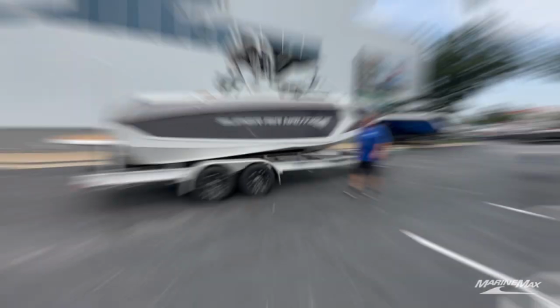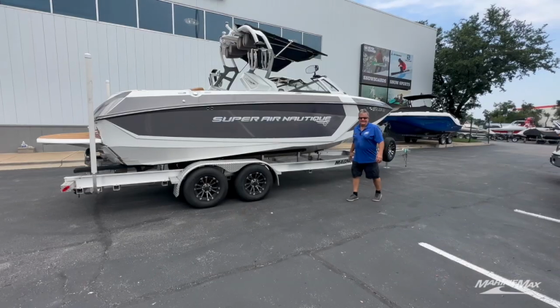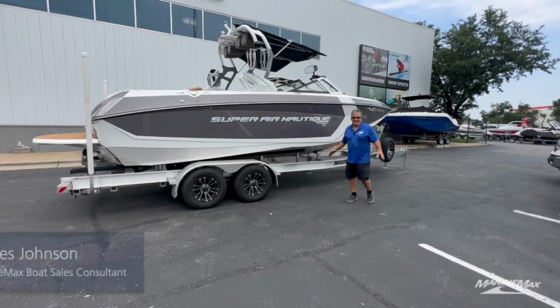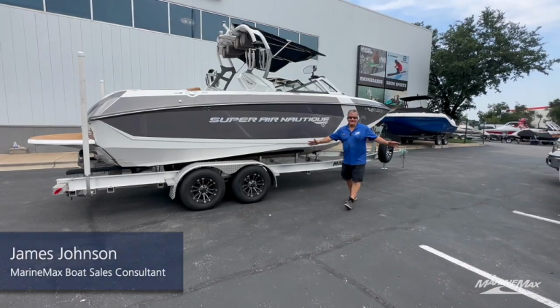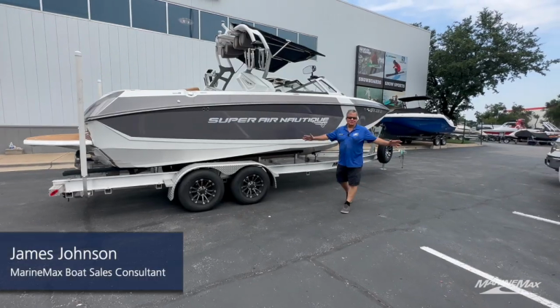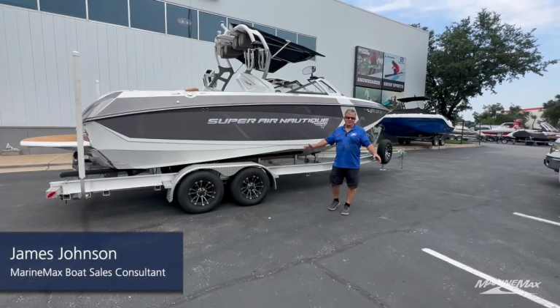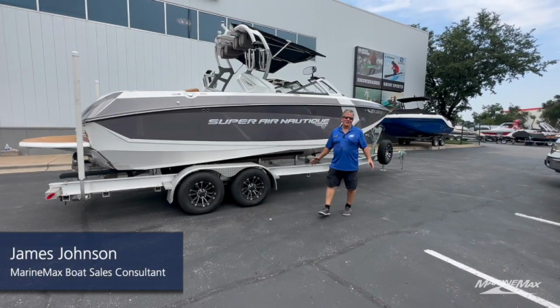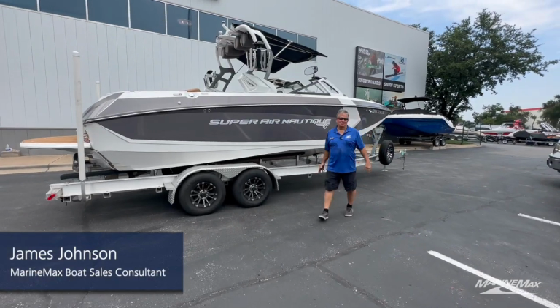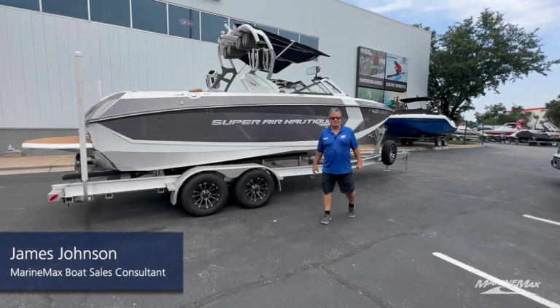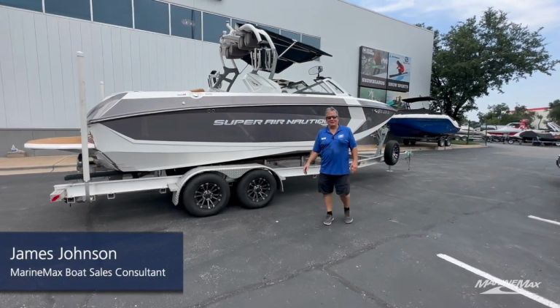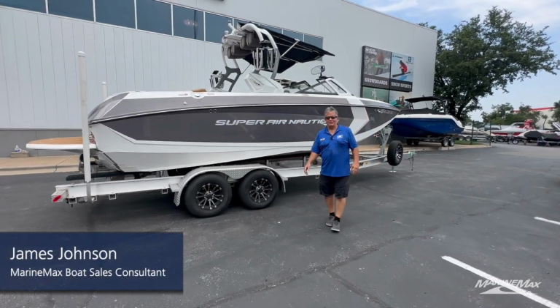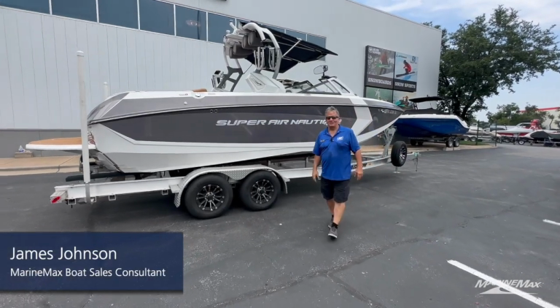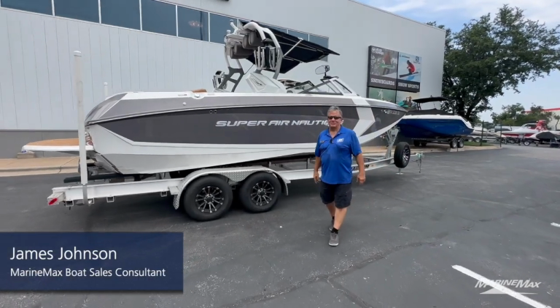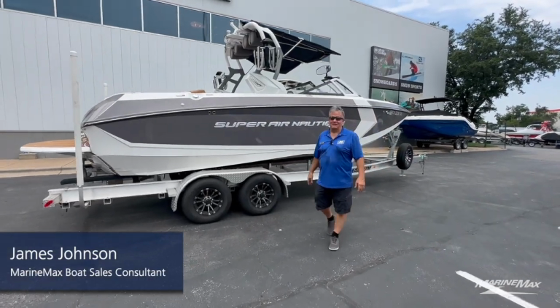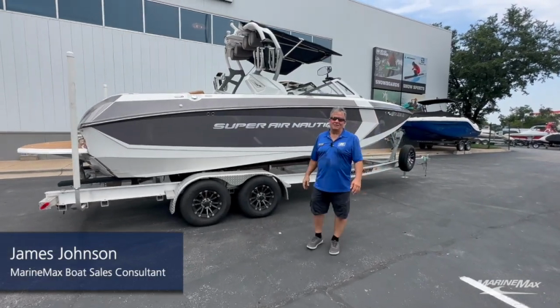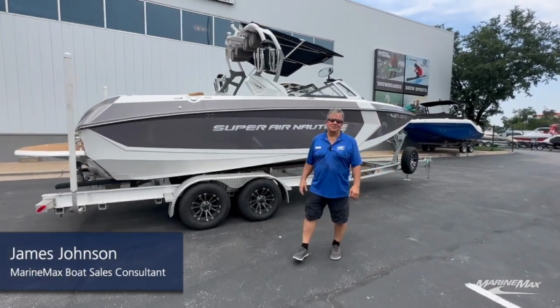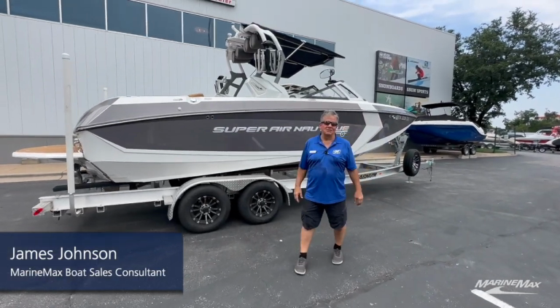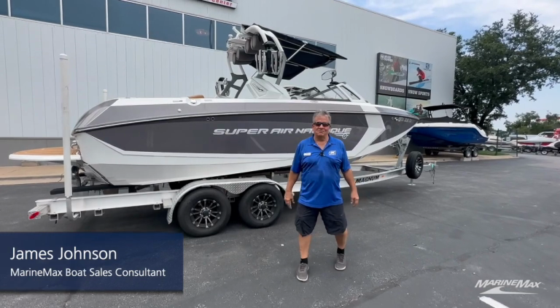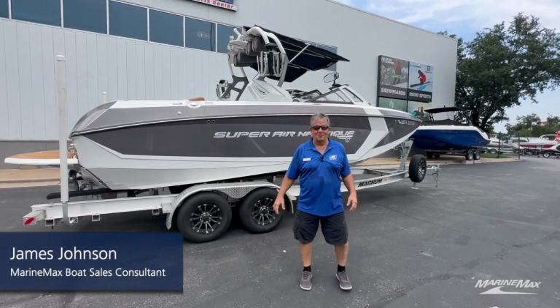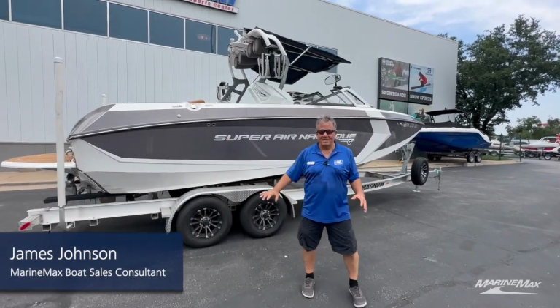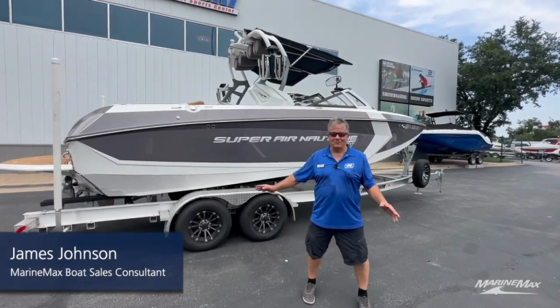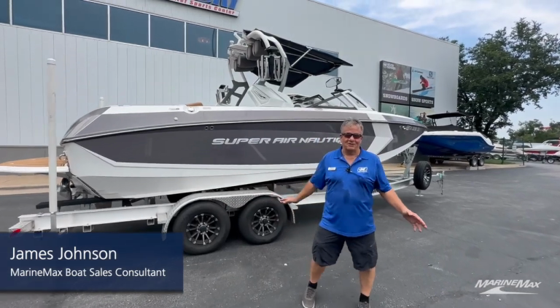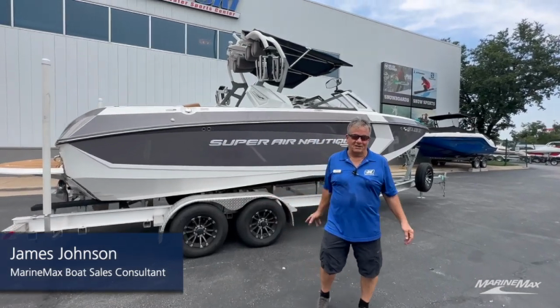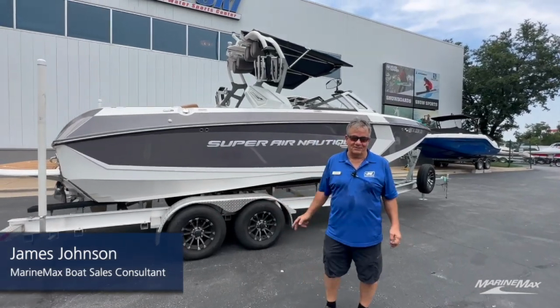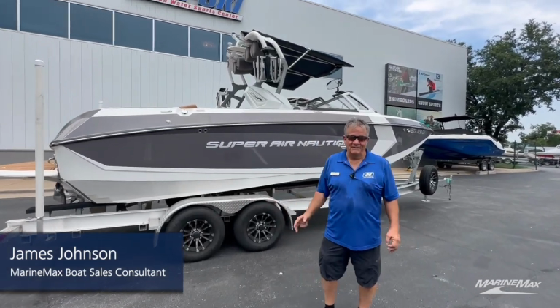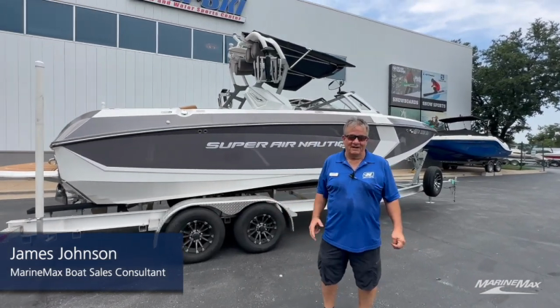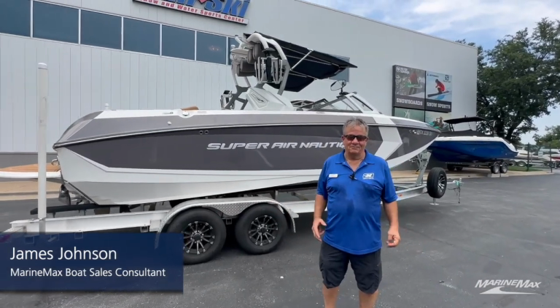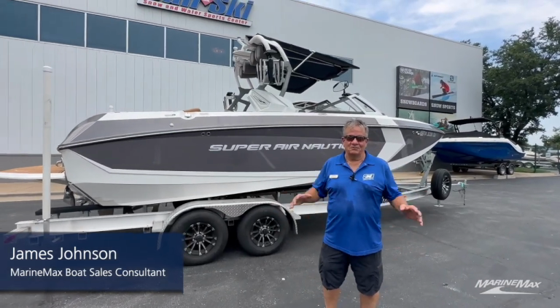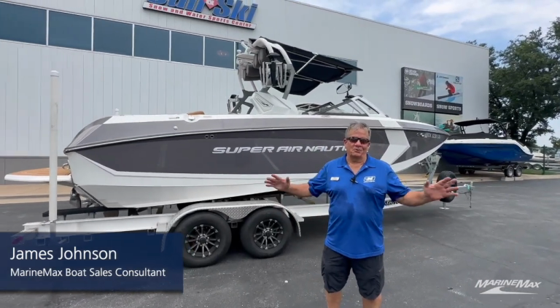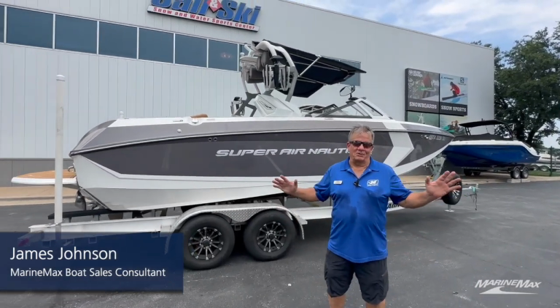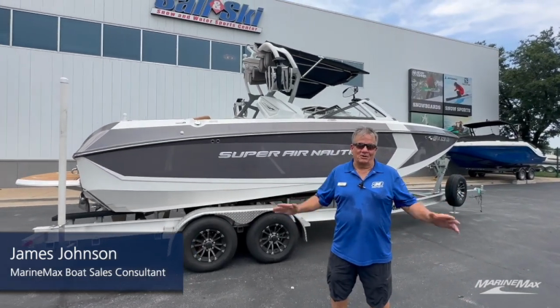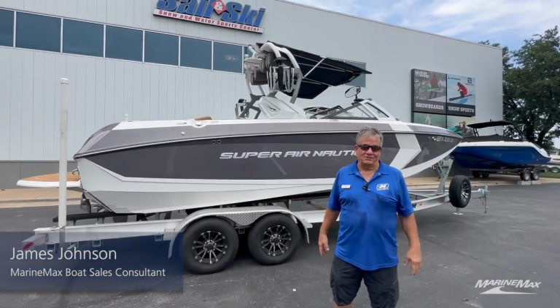Hey guys, it's James Johnson with Marine Max Sail & Ski coming to you from our 183 location out in beautiful Northwest Austin.